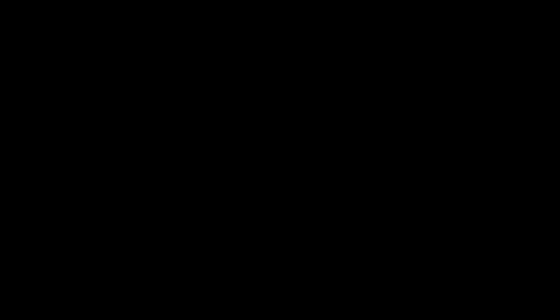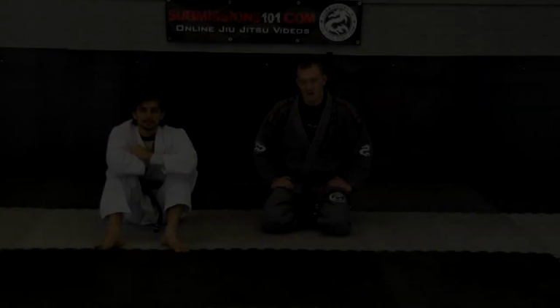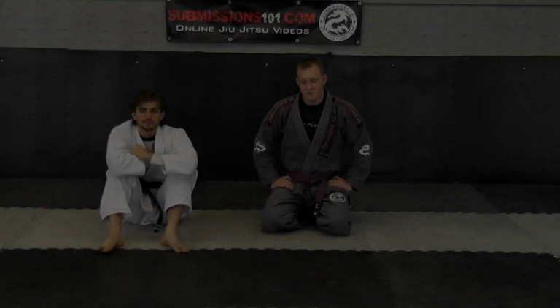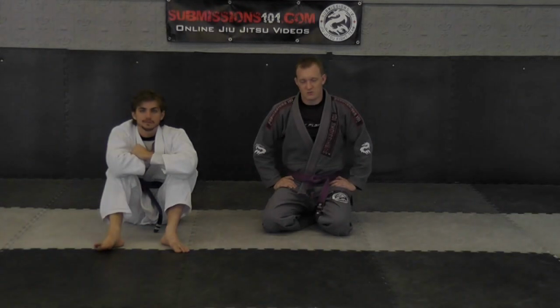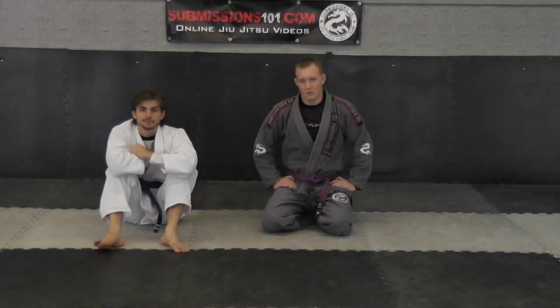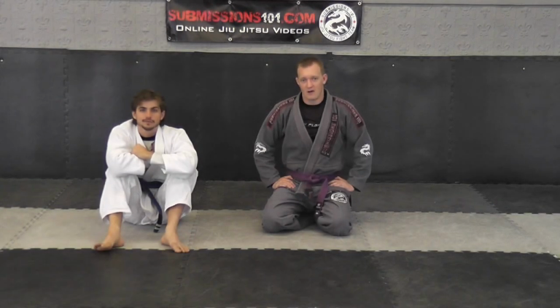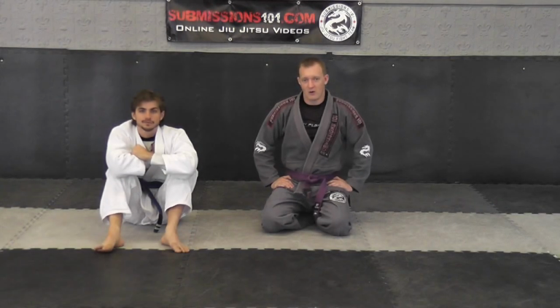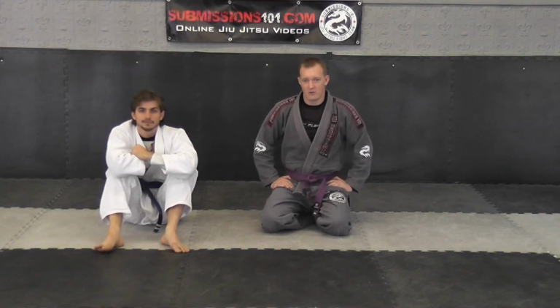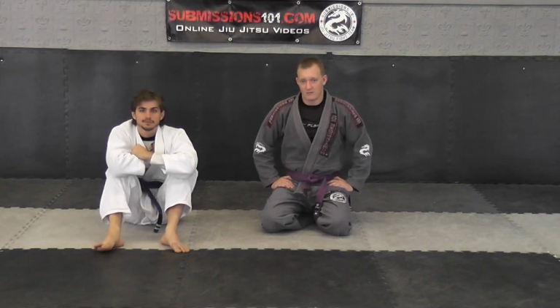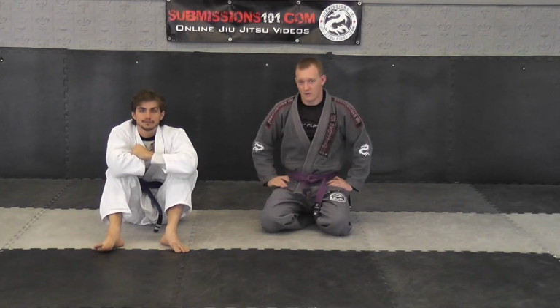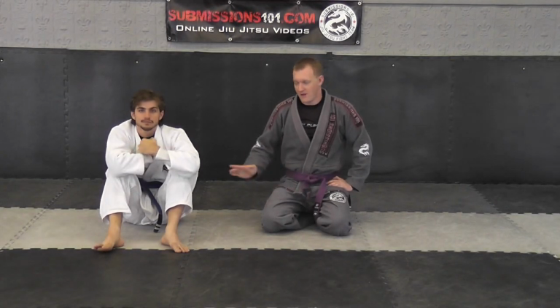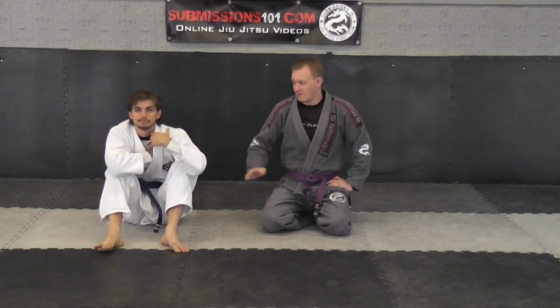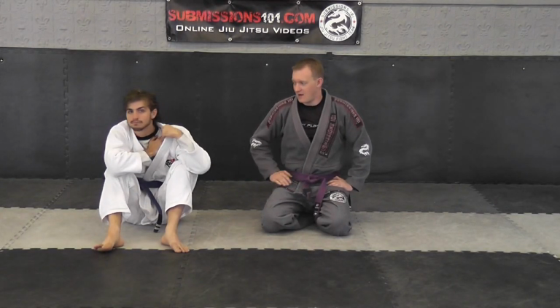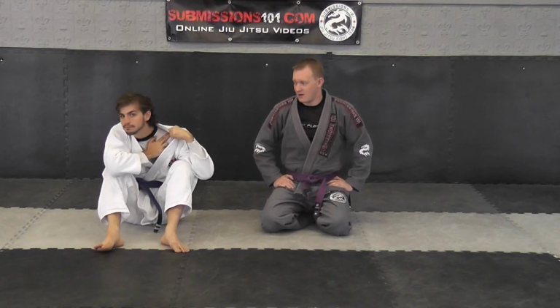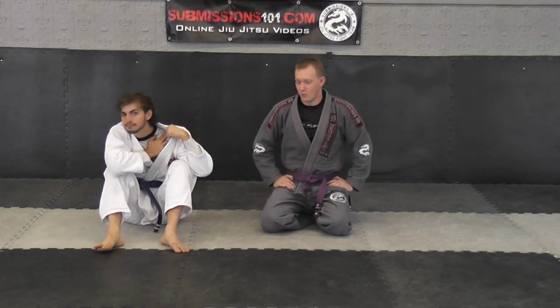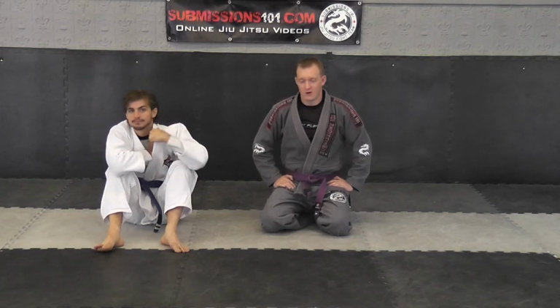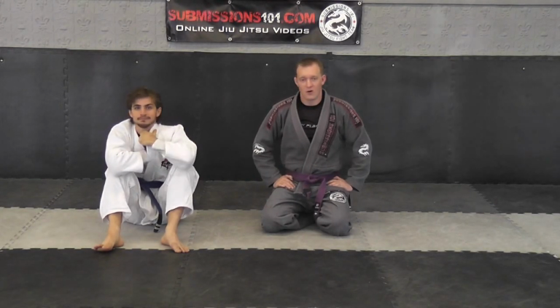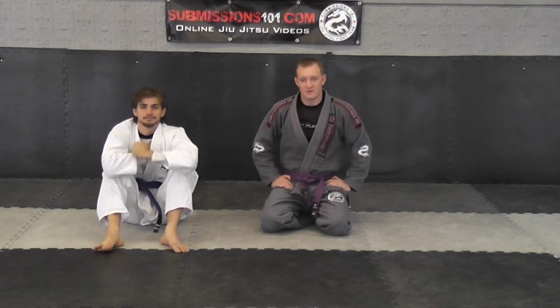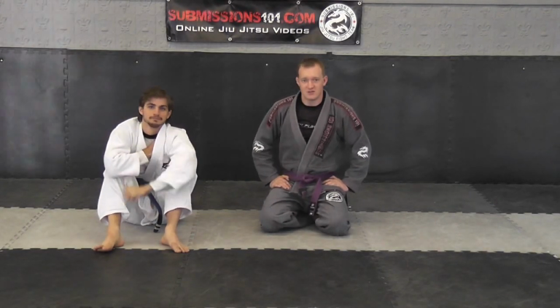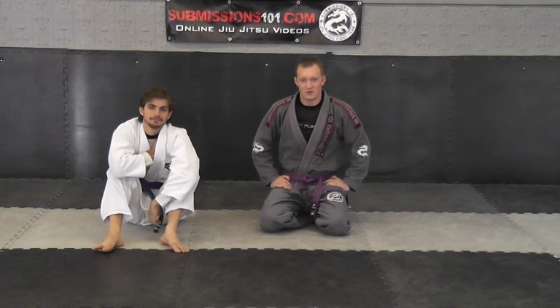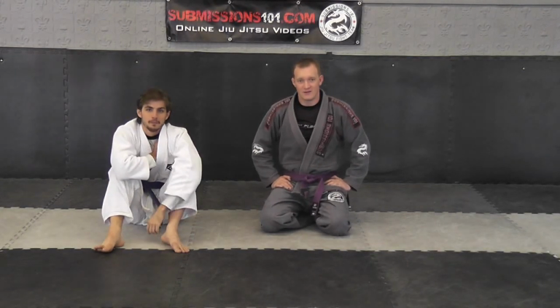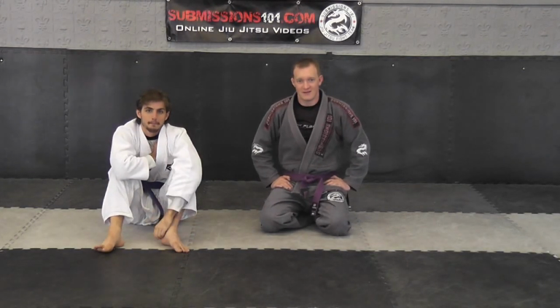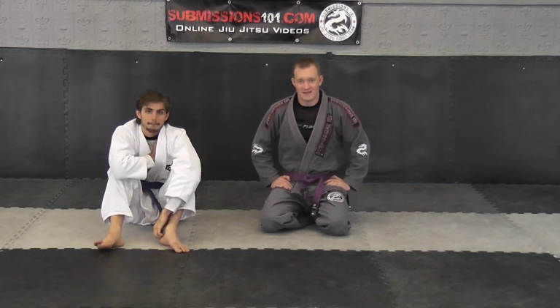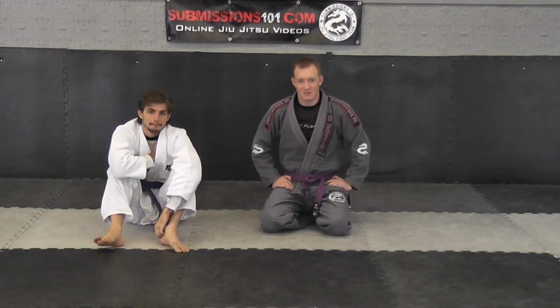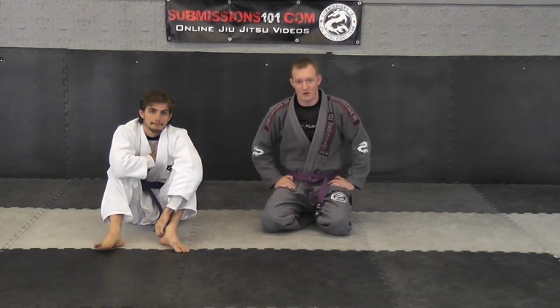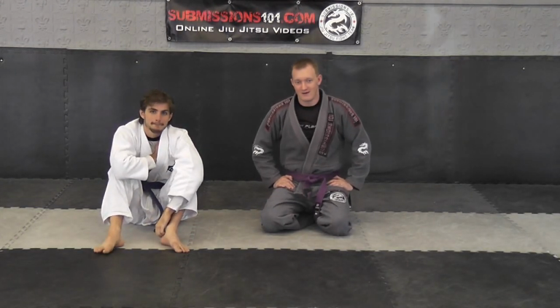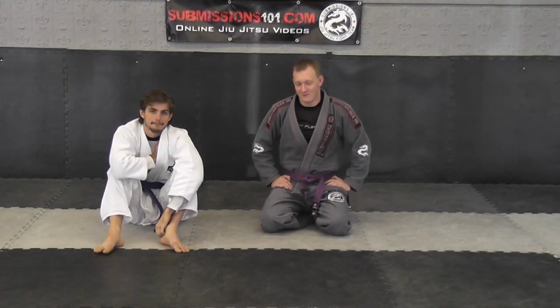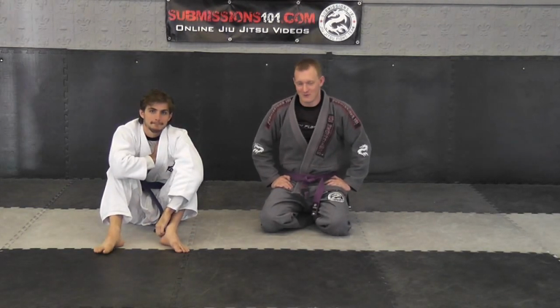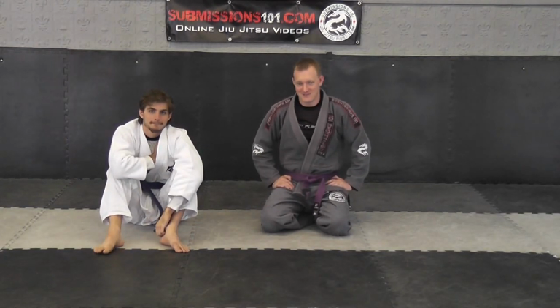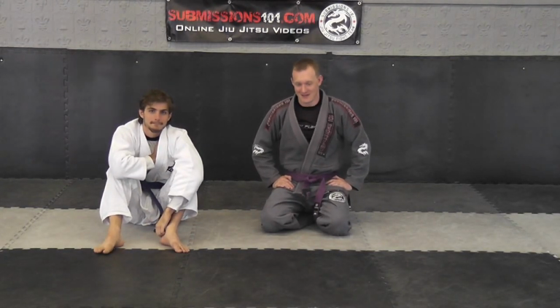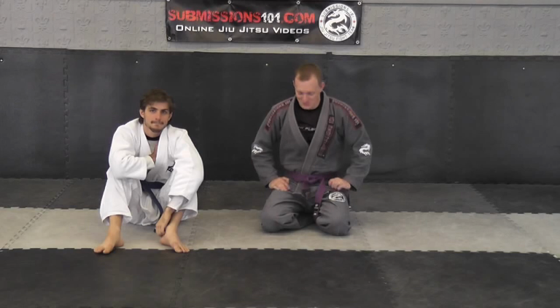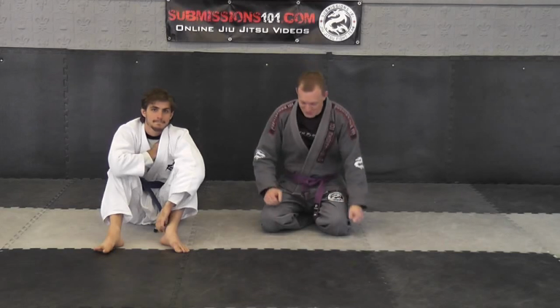This is Mission 101. I'm Art Holden, here with Matt, and we're going to be doing the Kimura from side control.